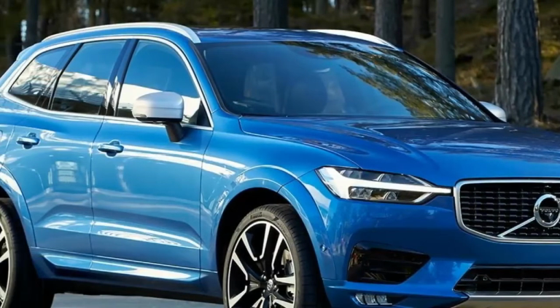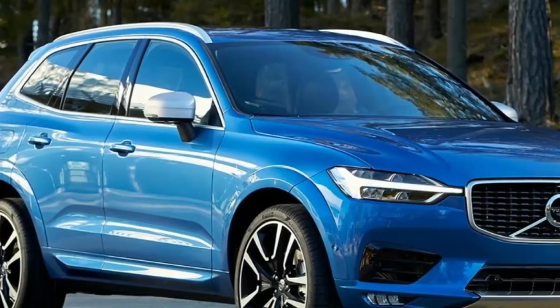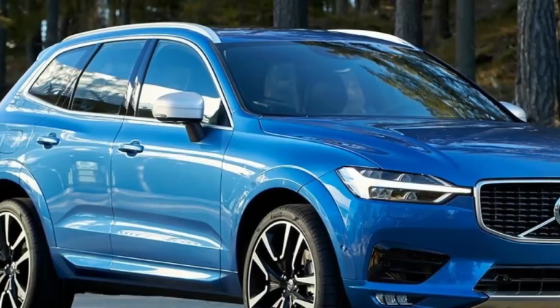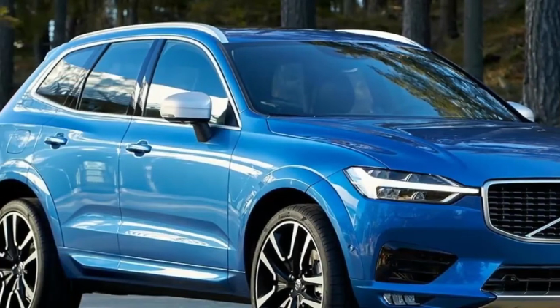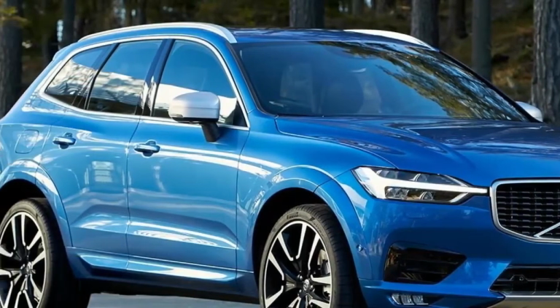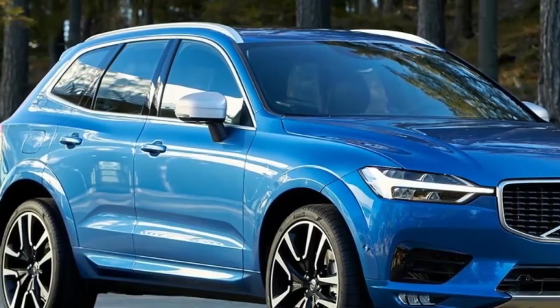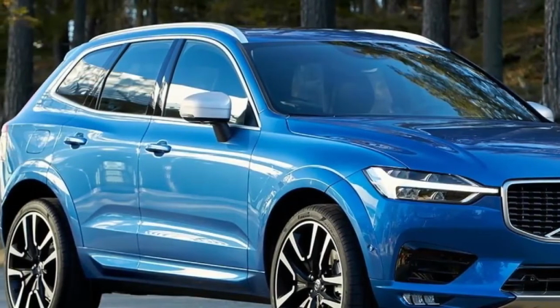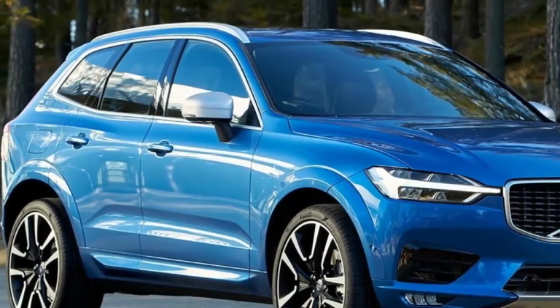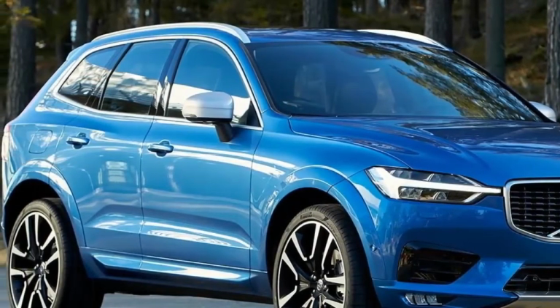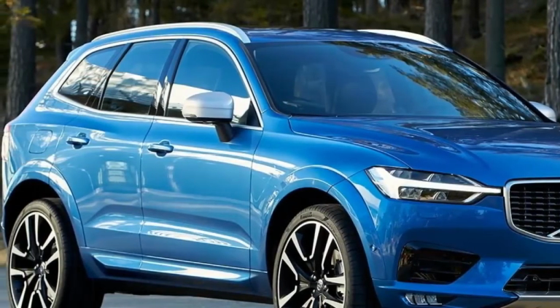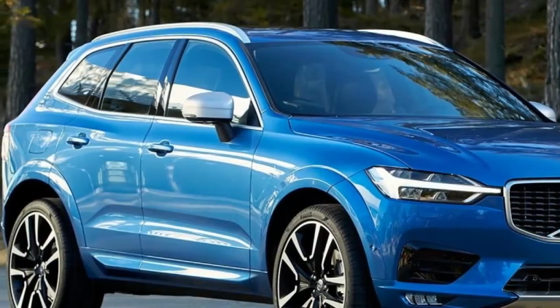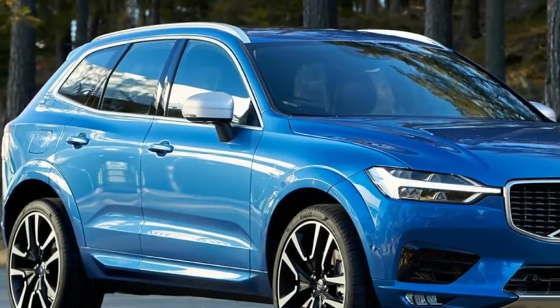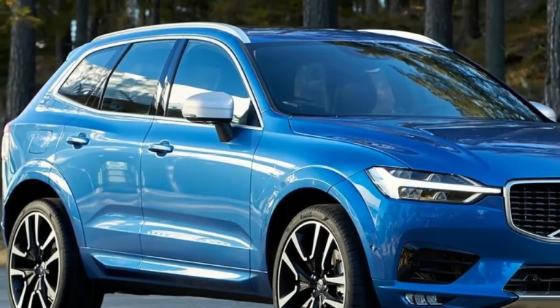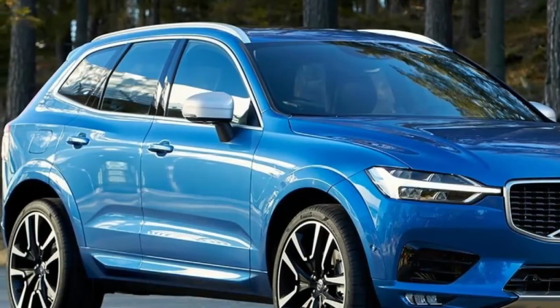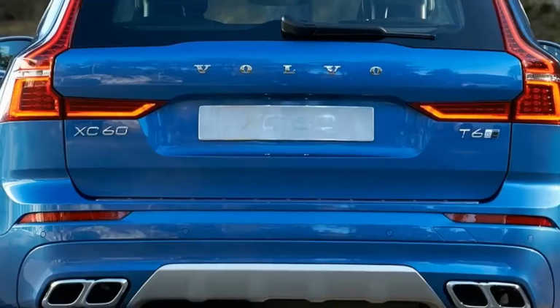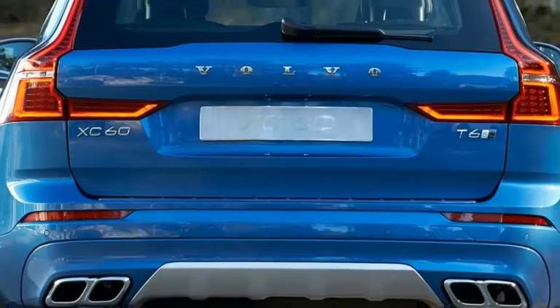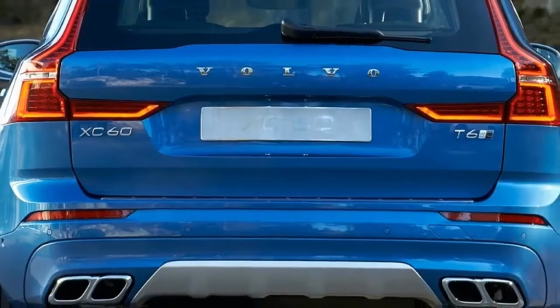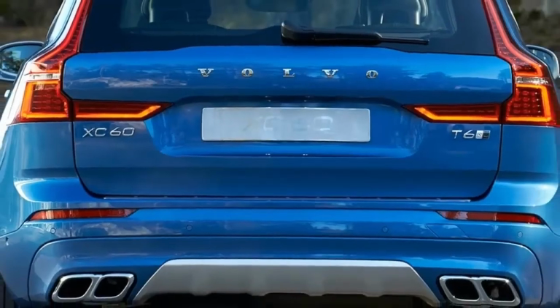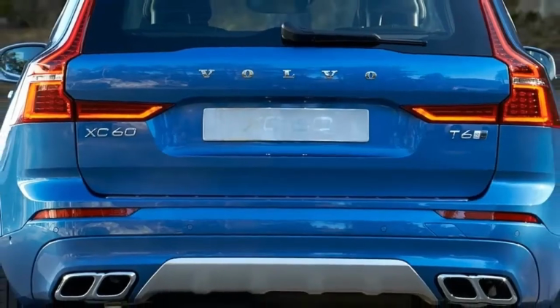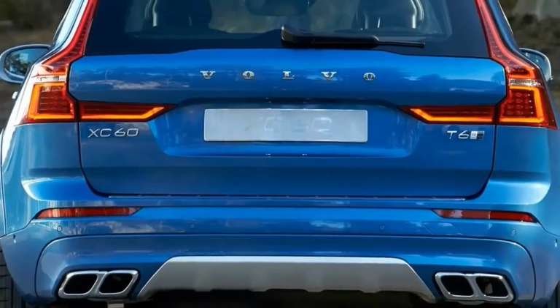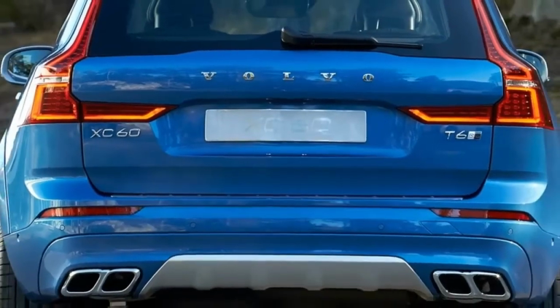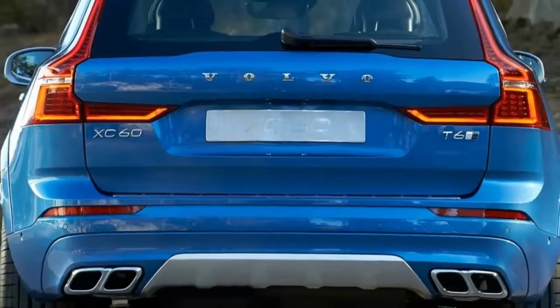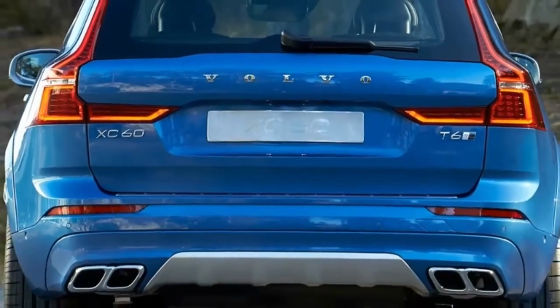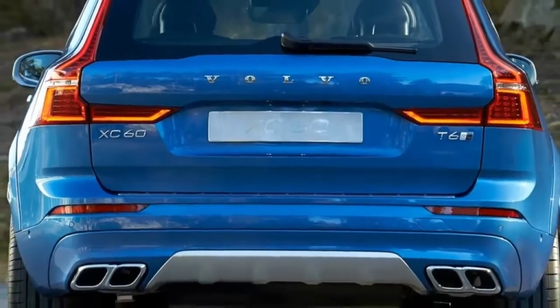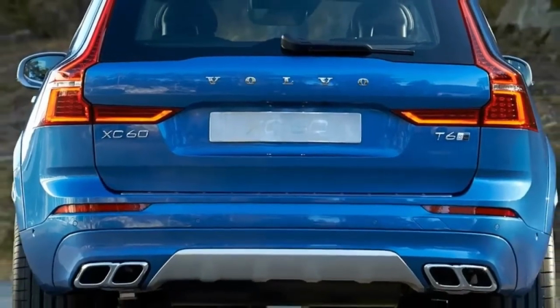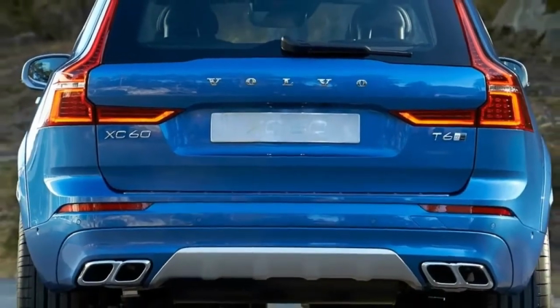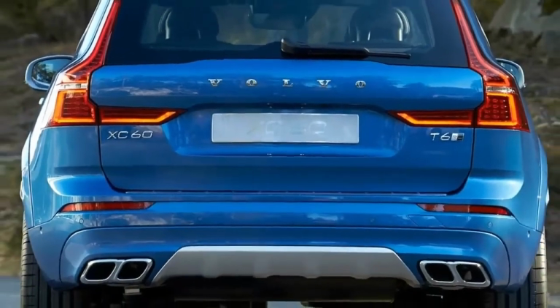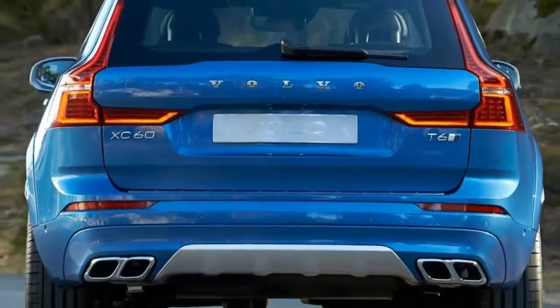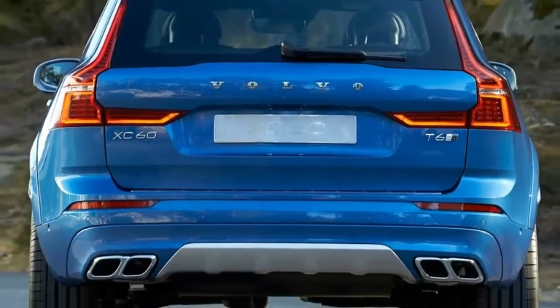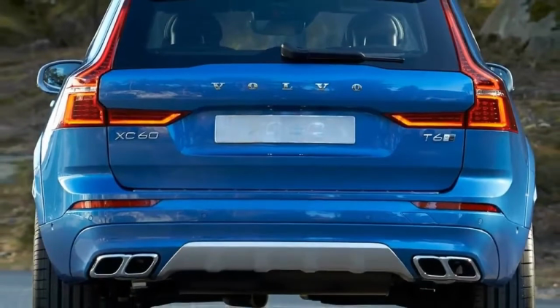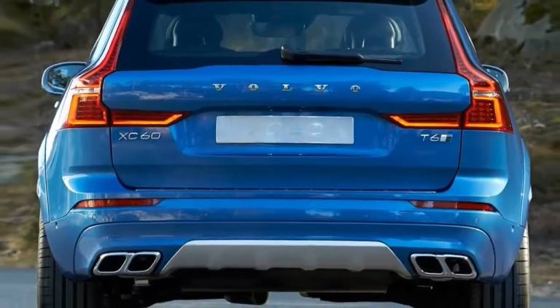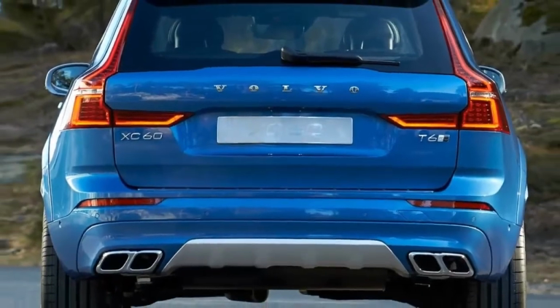Not a baby XC90 — 2018 Volvo XC60 review.